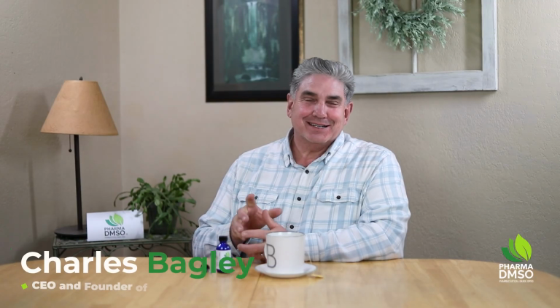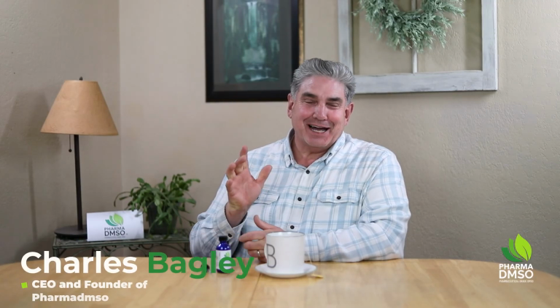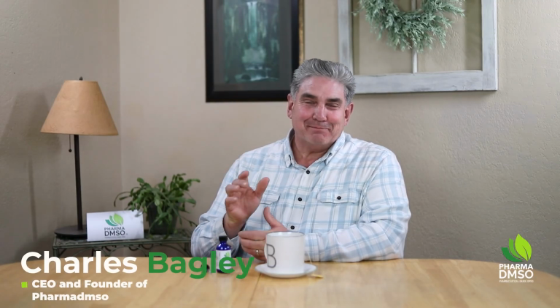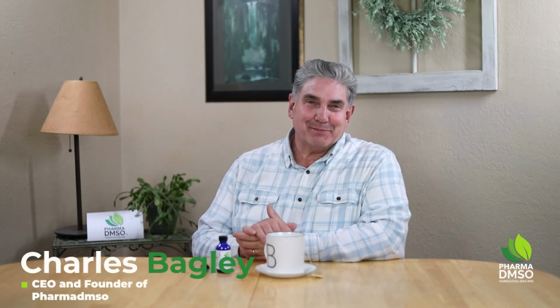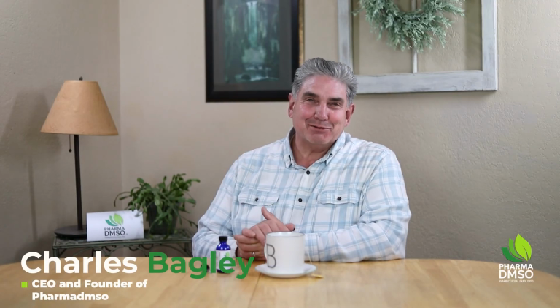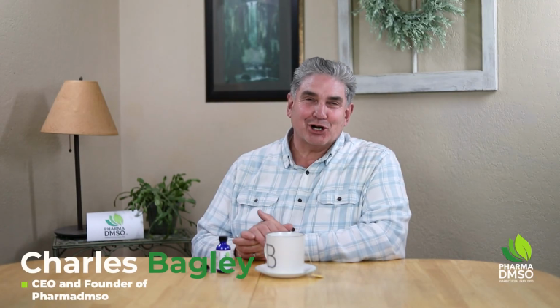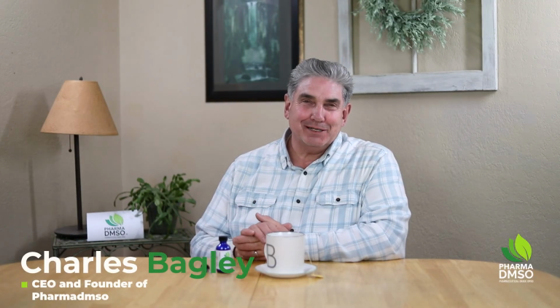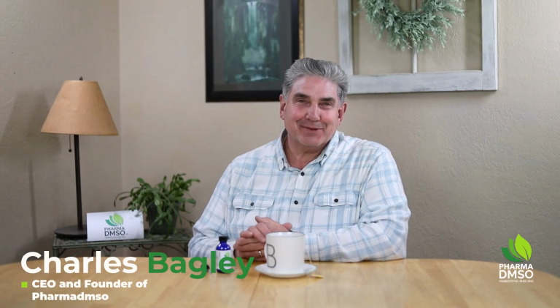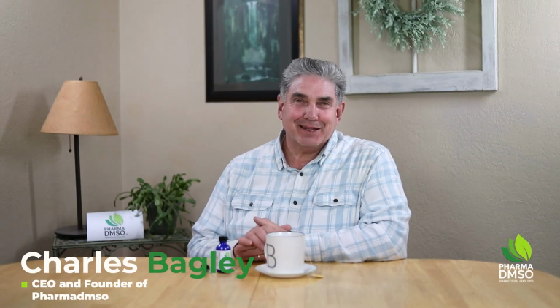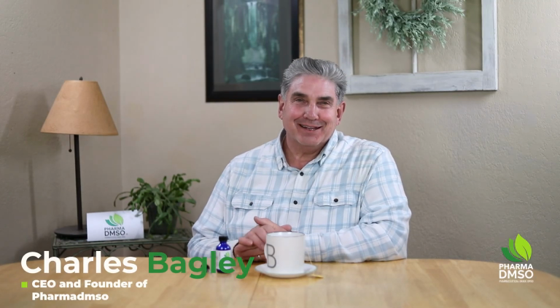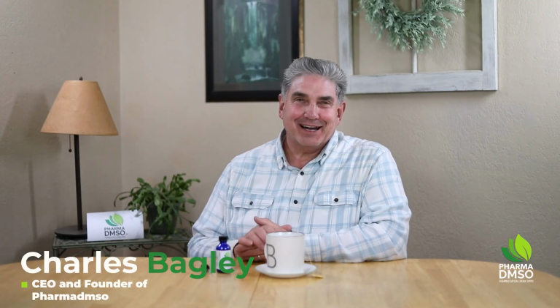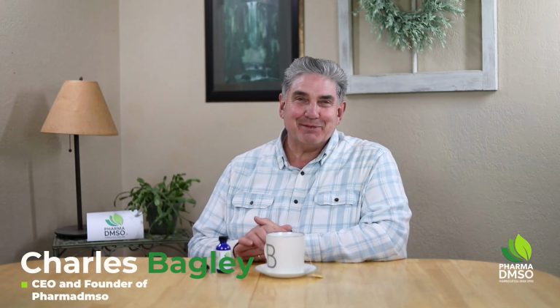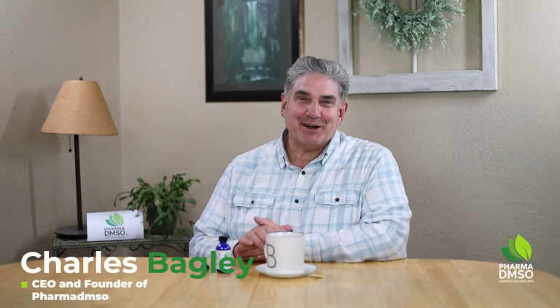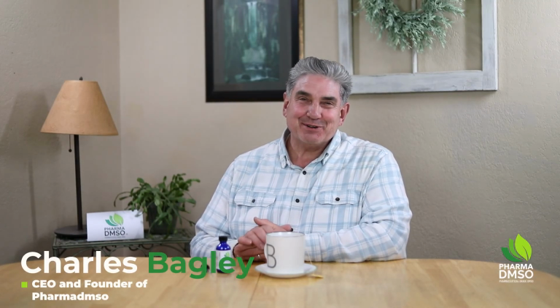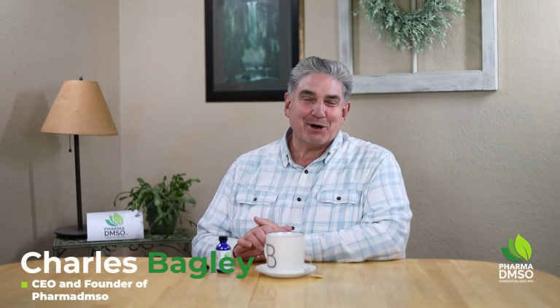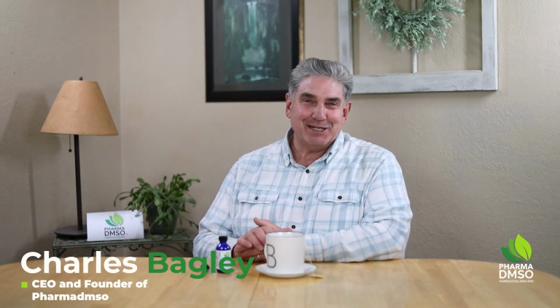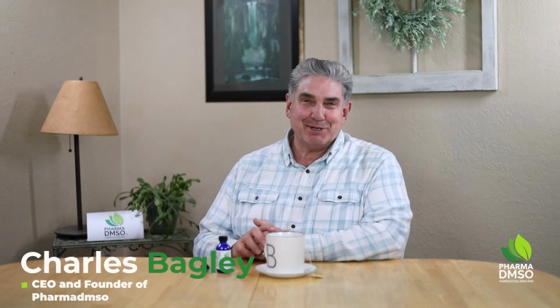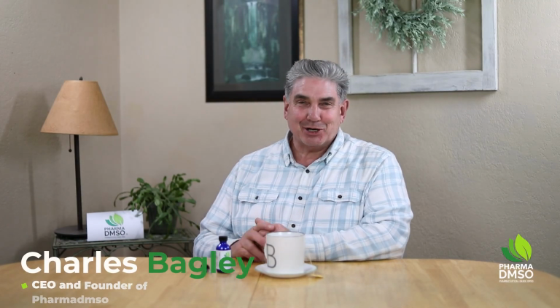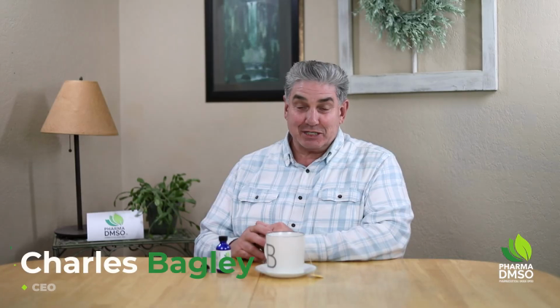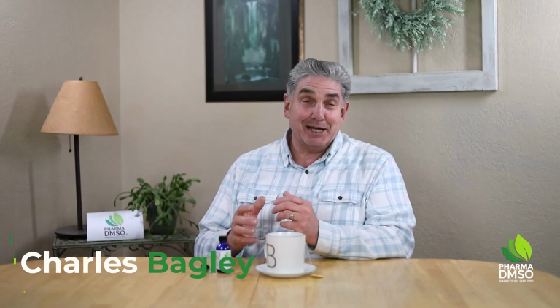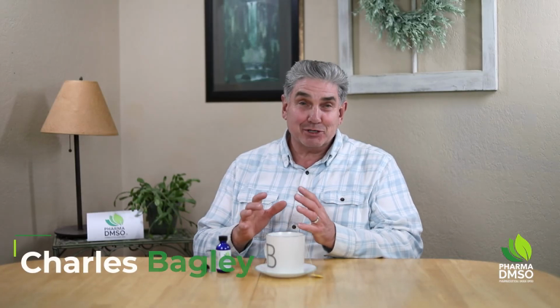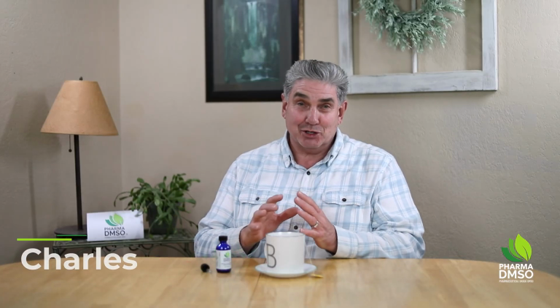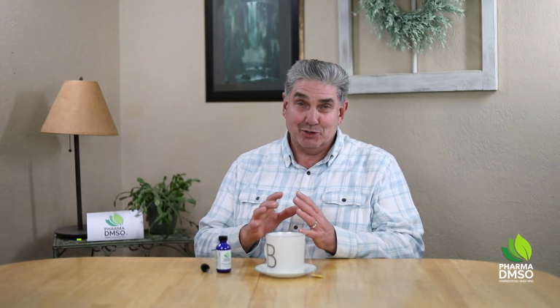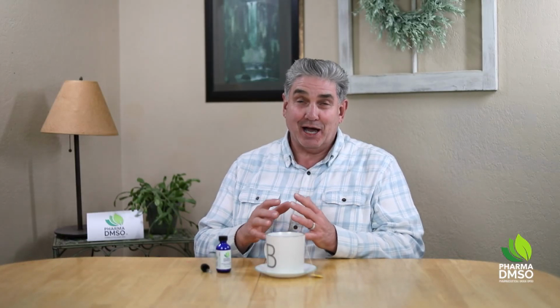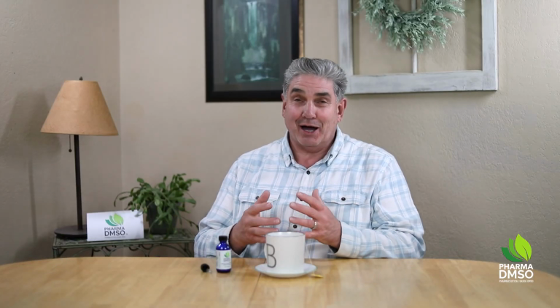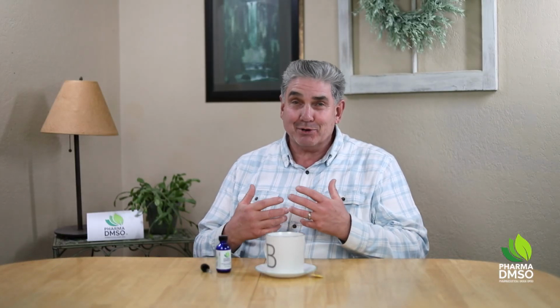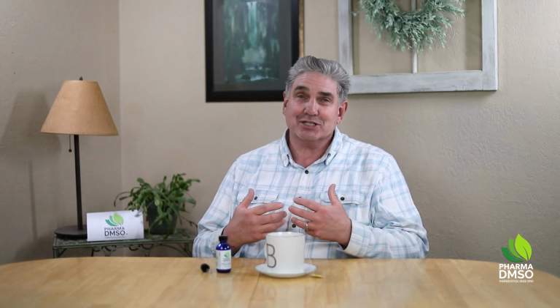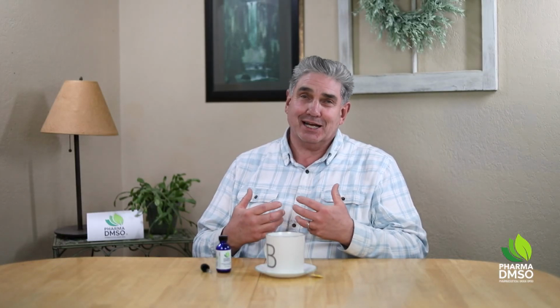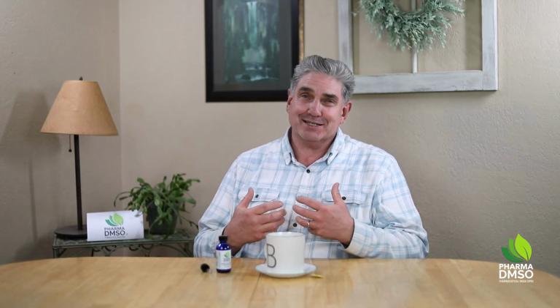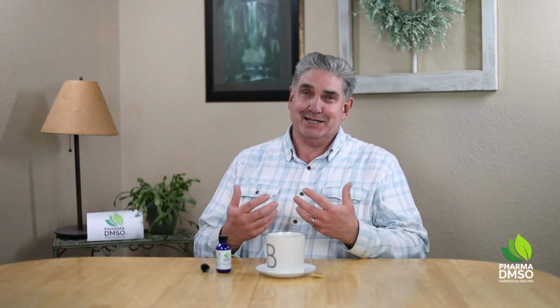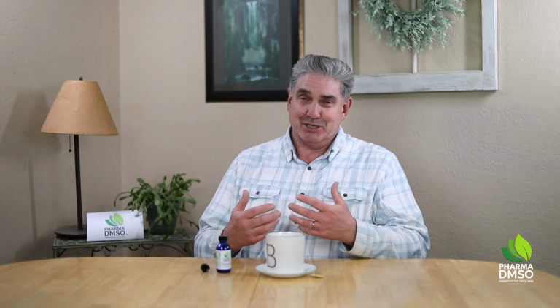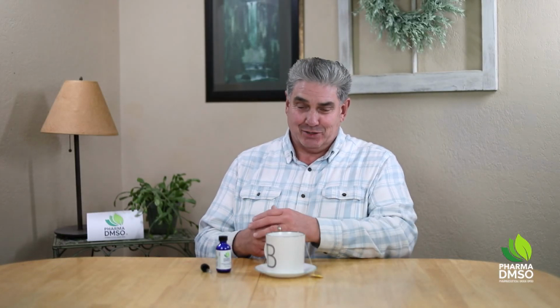Hi, my name is Charlie. I'm the founder of Pharma DMSO. Today I'm going to show you how I personally like to take DMSO.